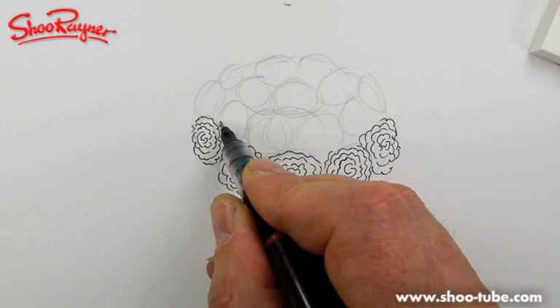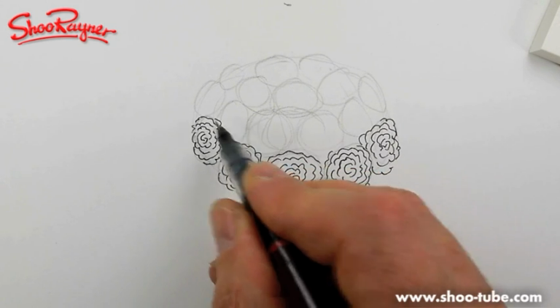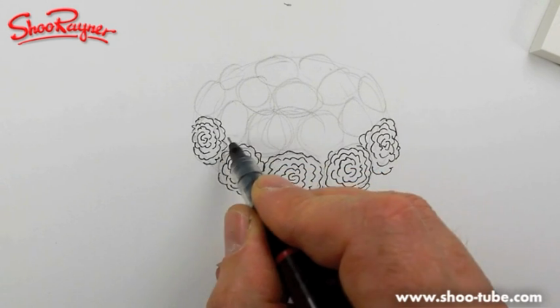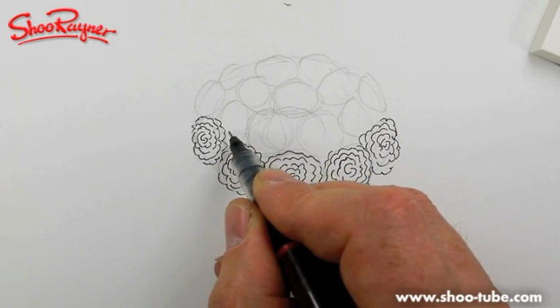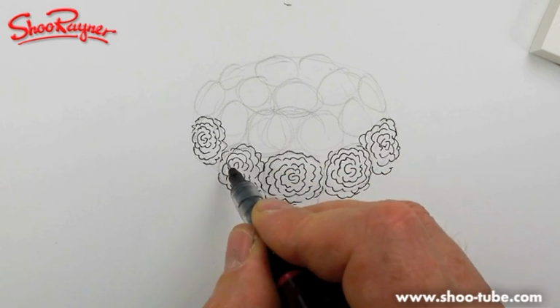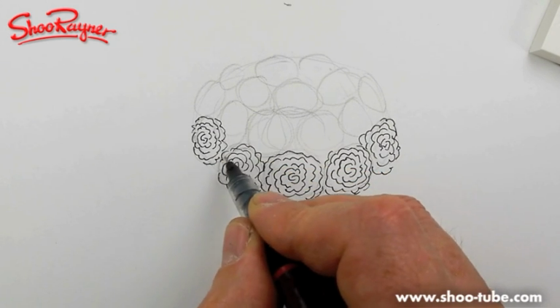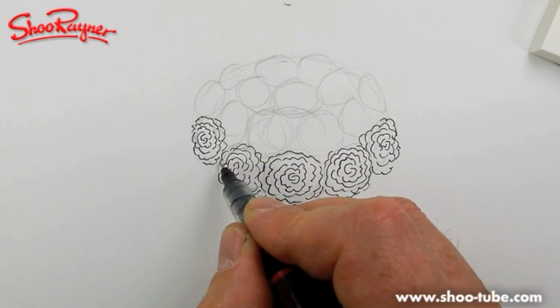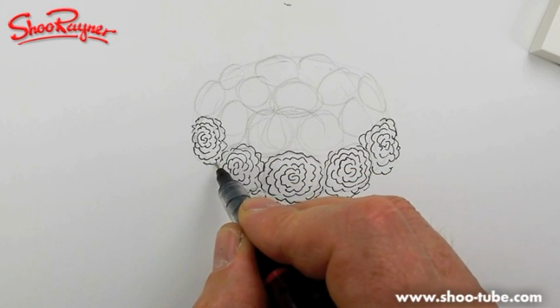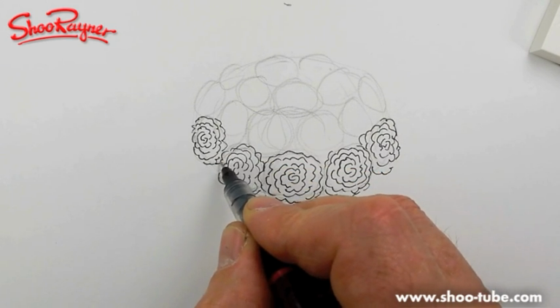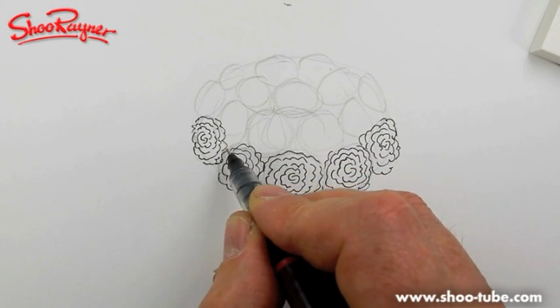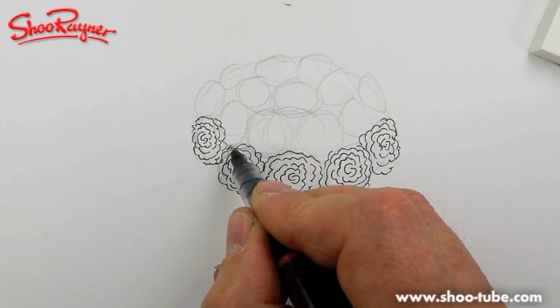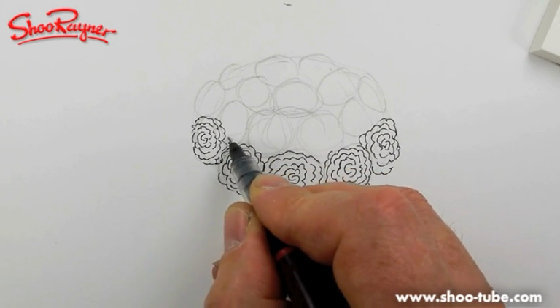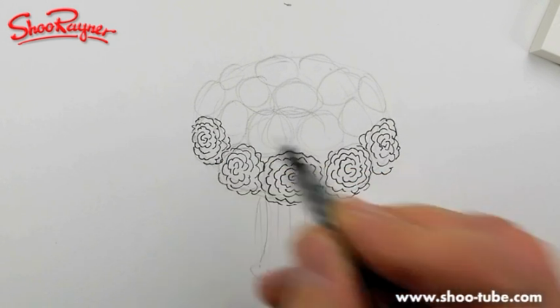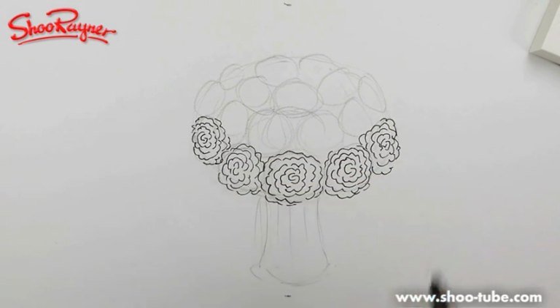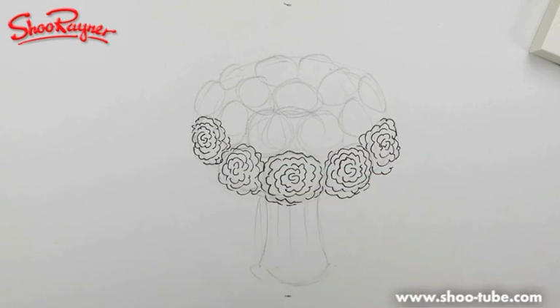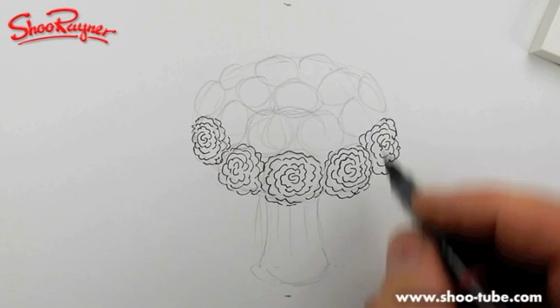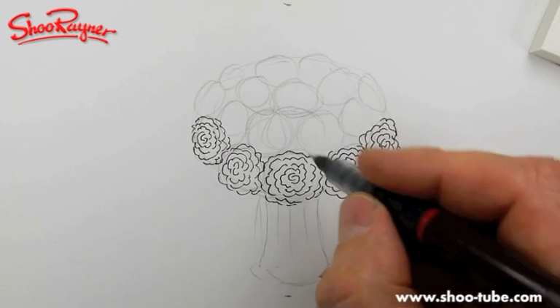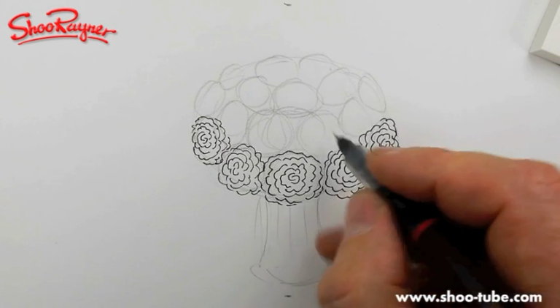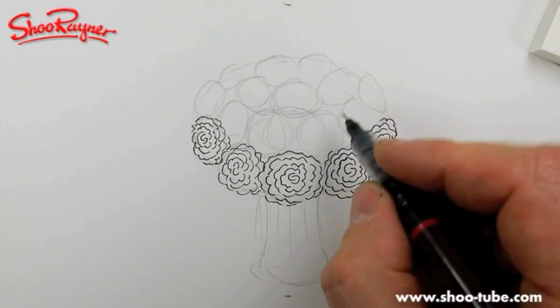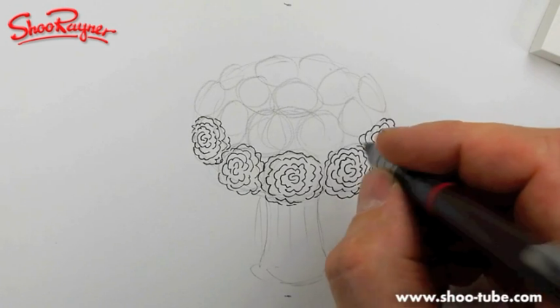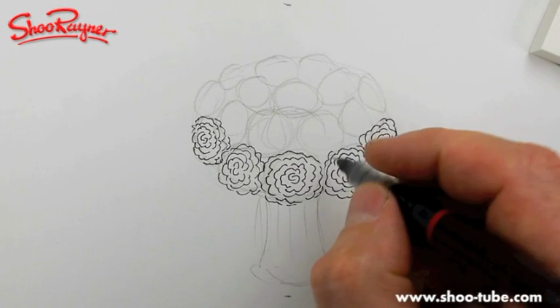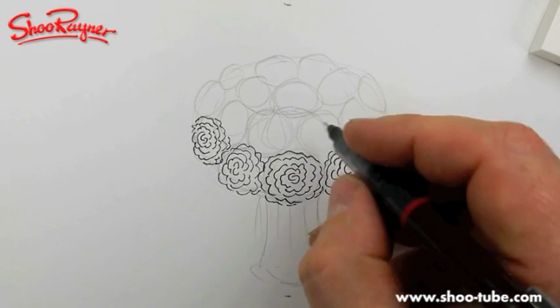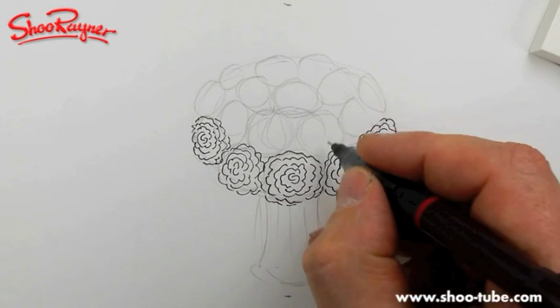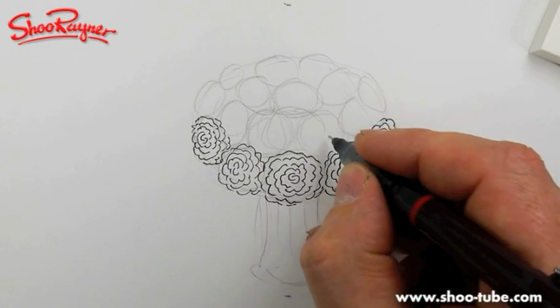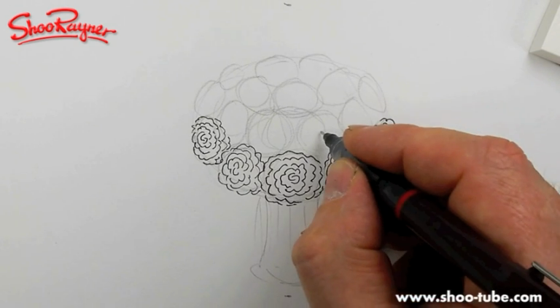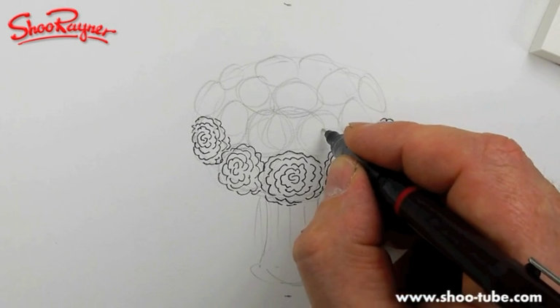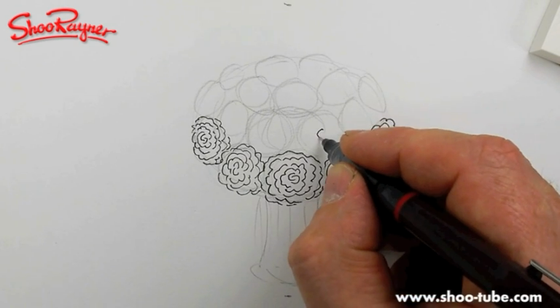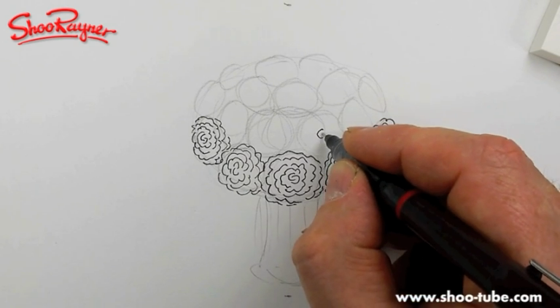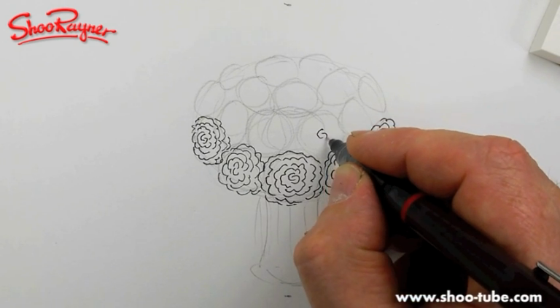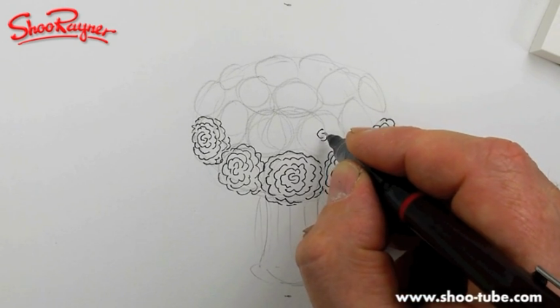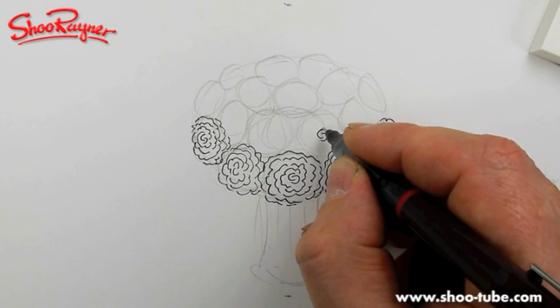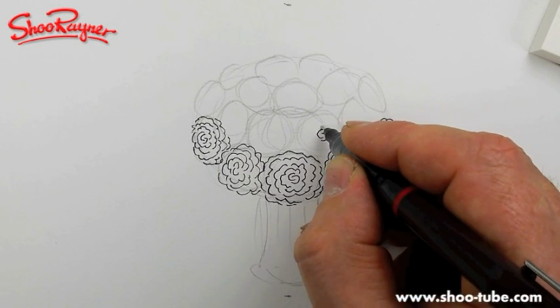It's almost like you're going kind of underneath like that. Now do this one here.